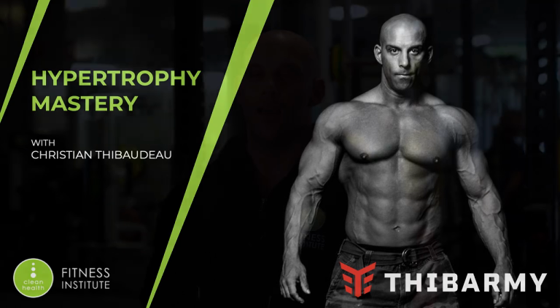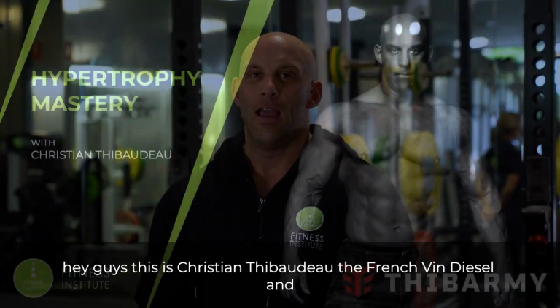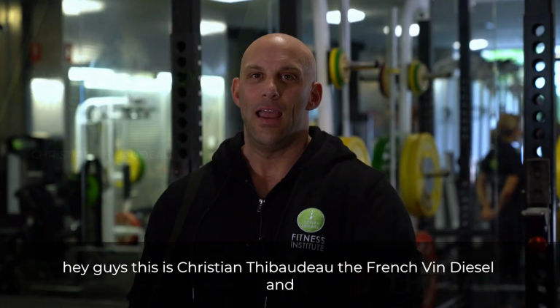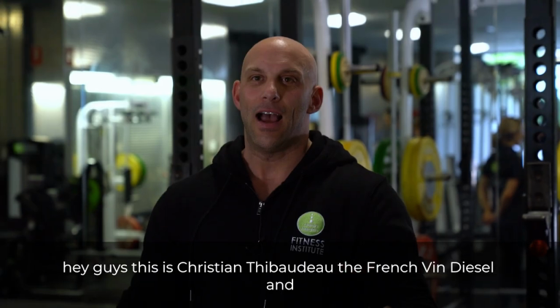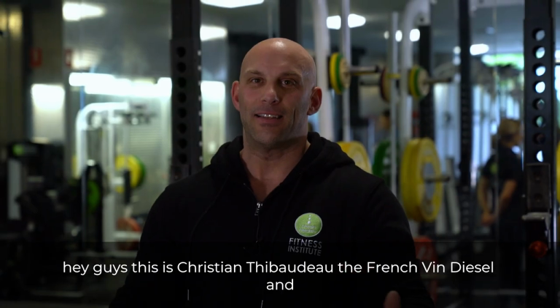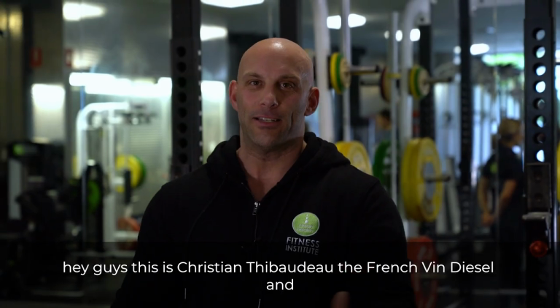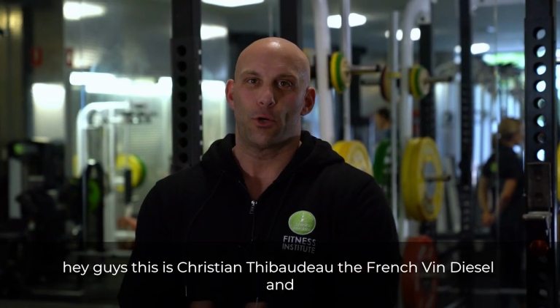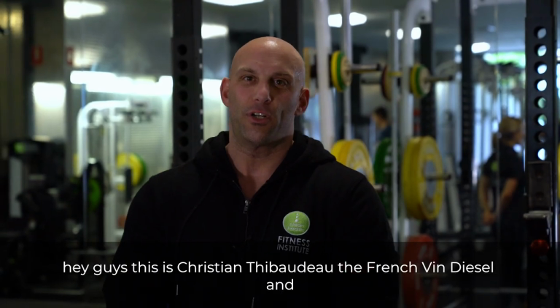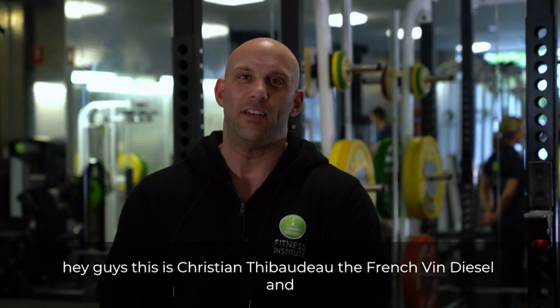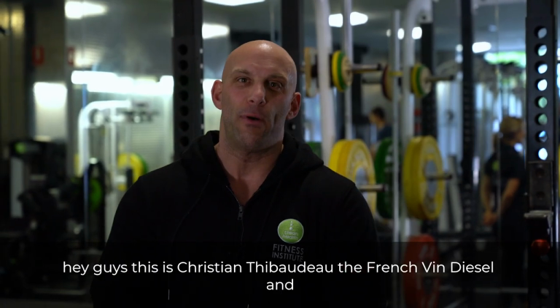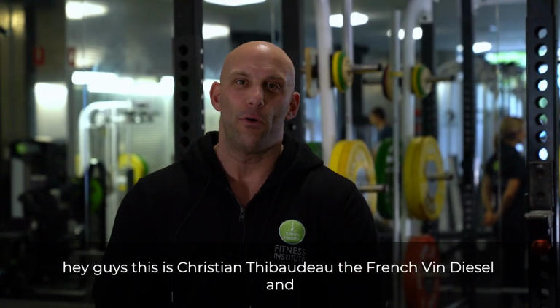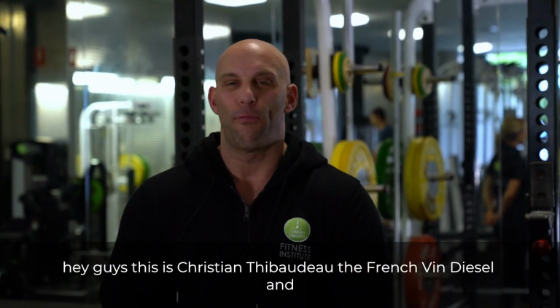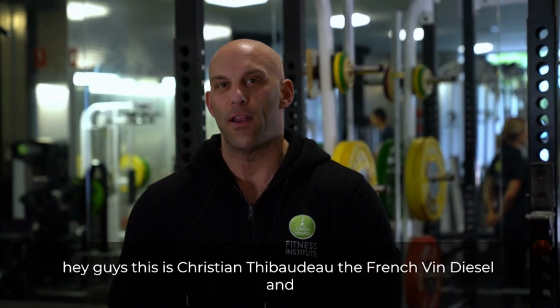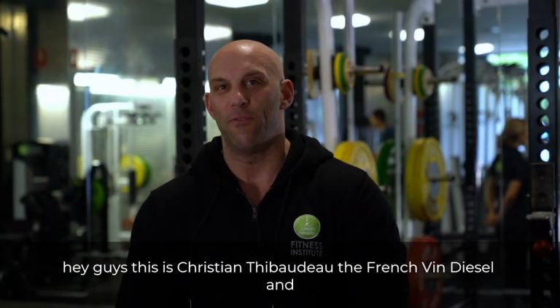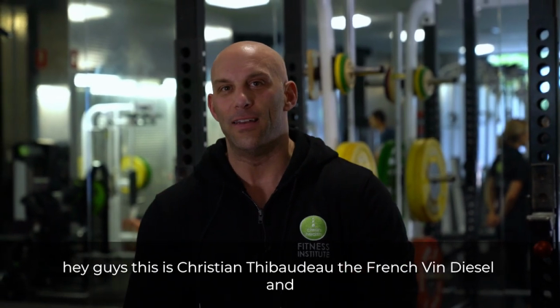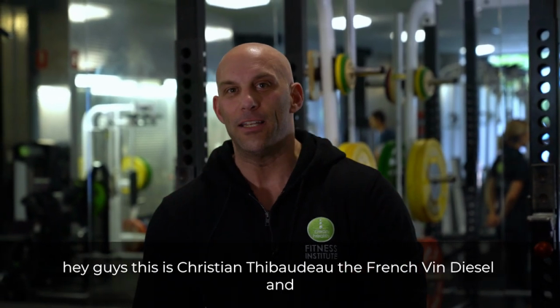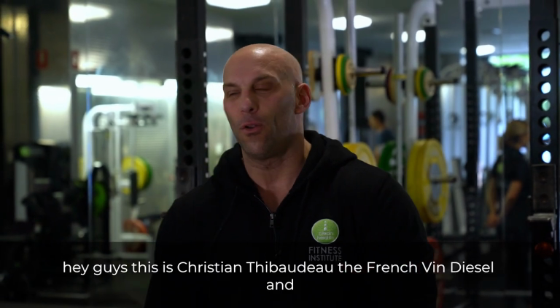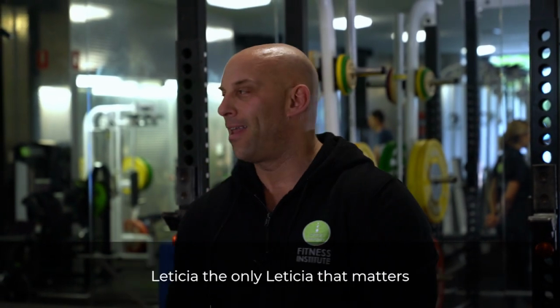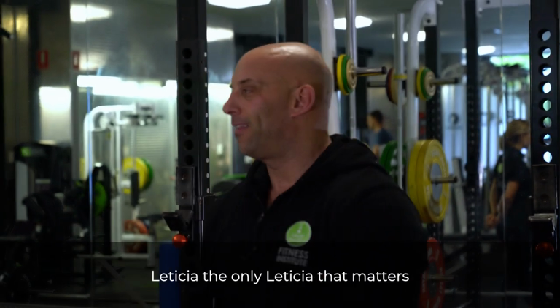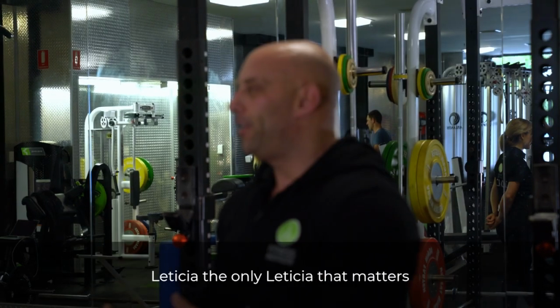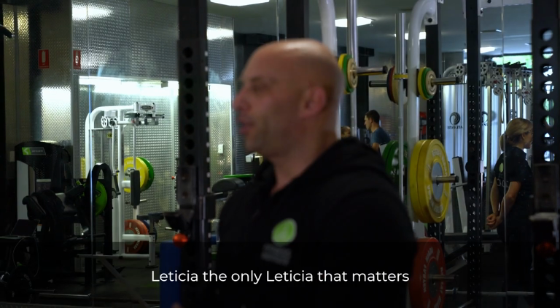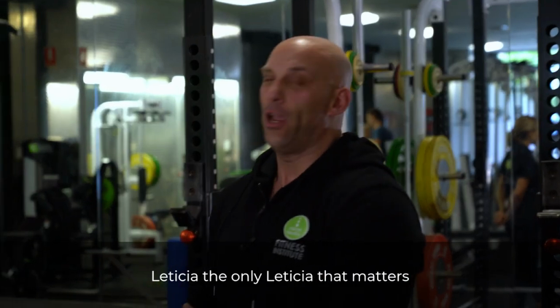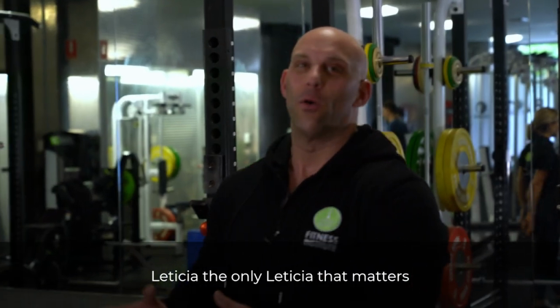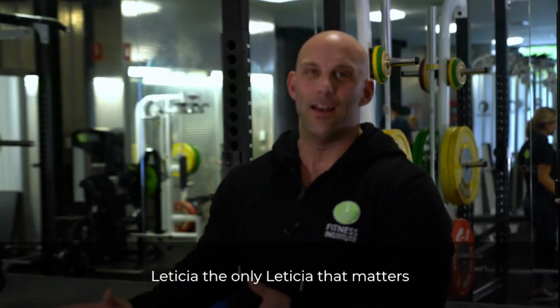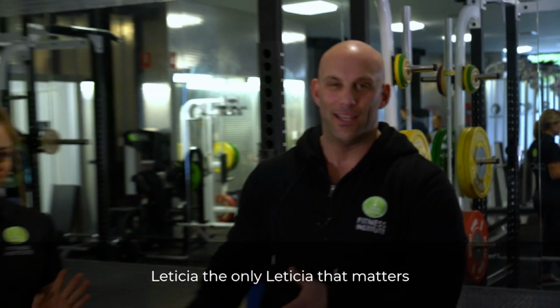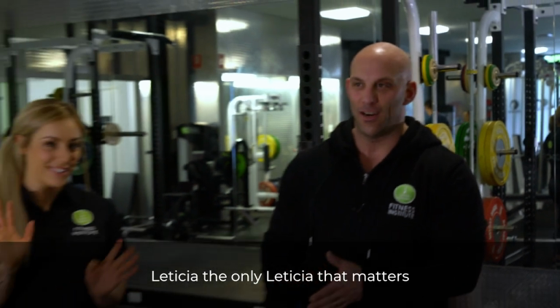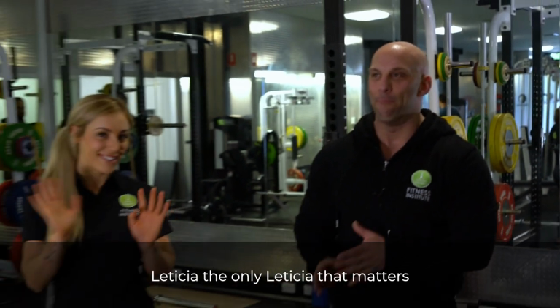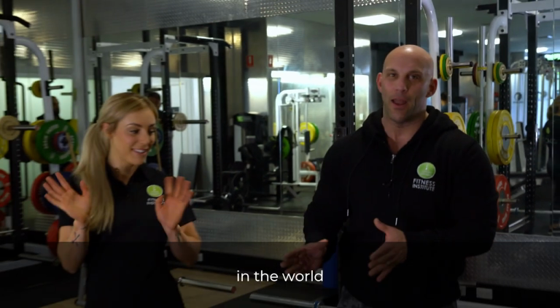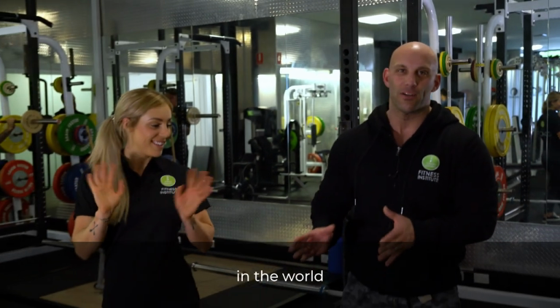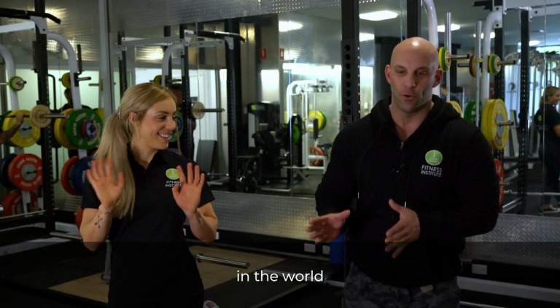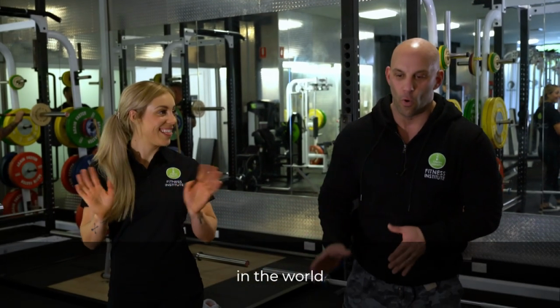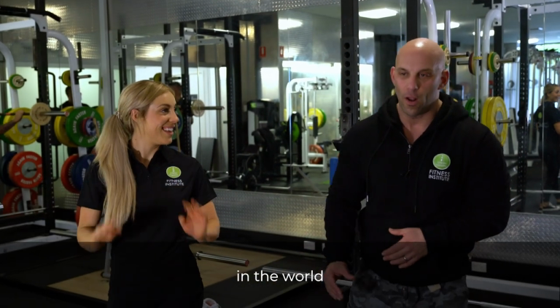Hey guys, this is Christian Thibodeau, the French Vin Diesel, and Leticia — the only Leticia that matters in the world.